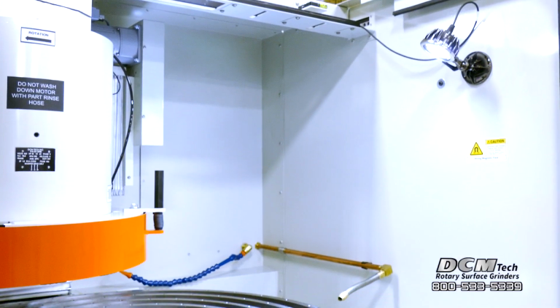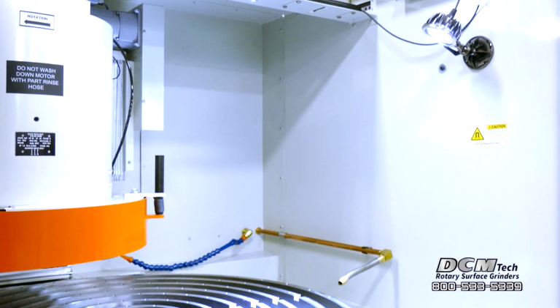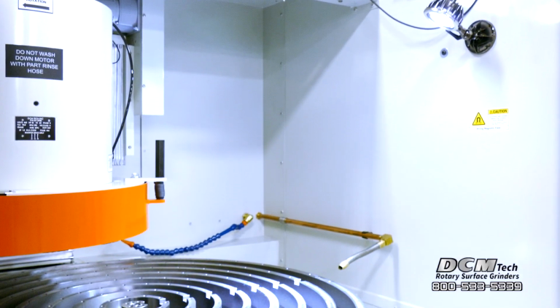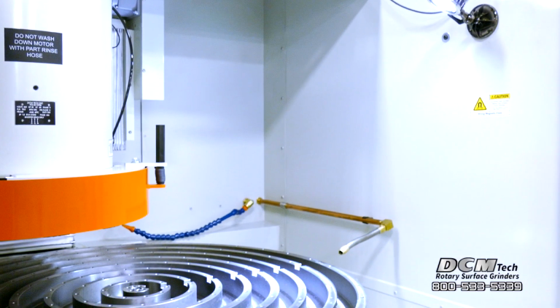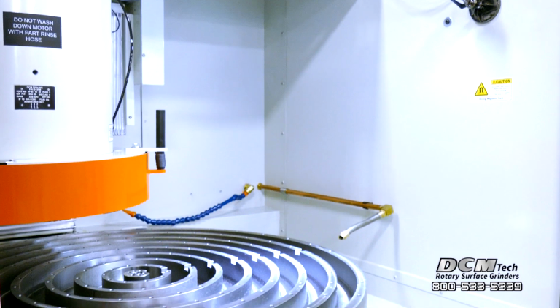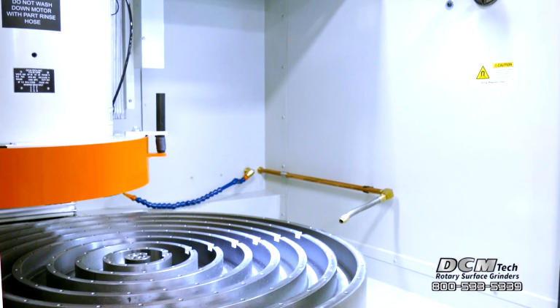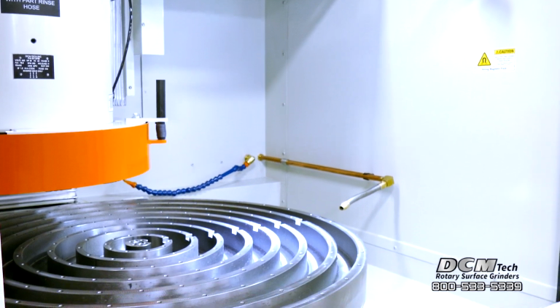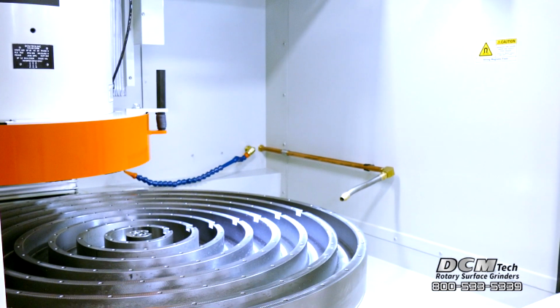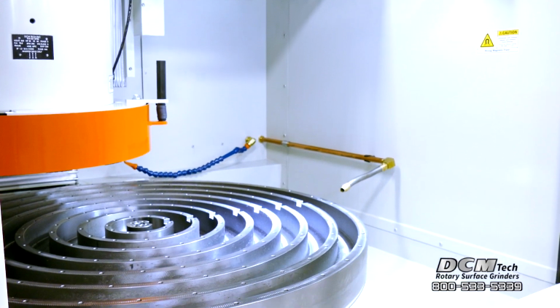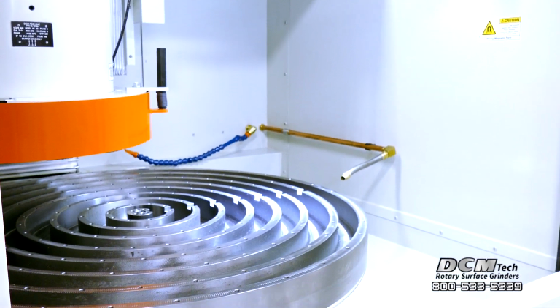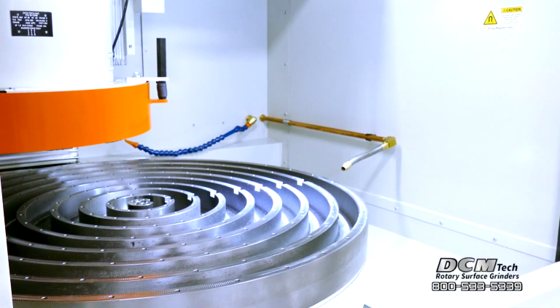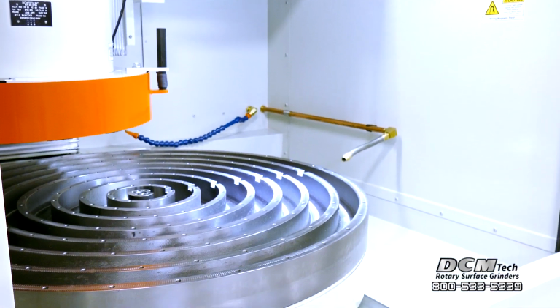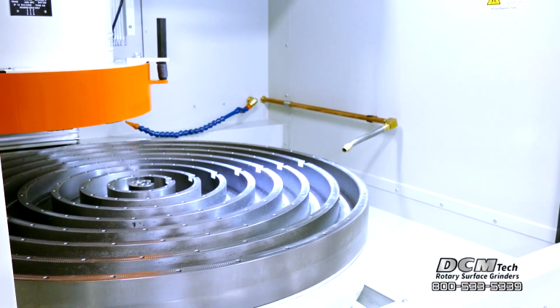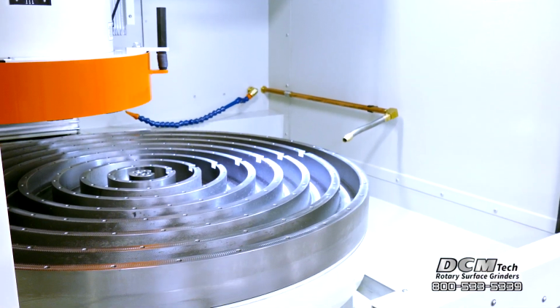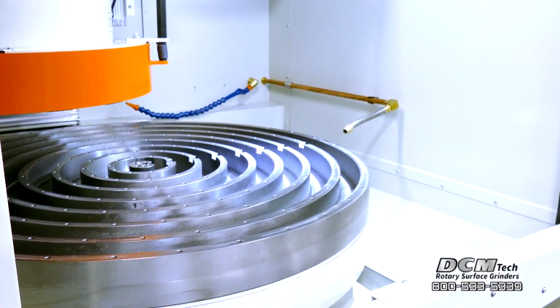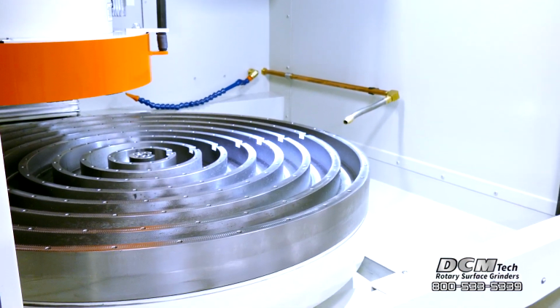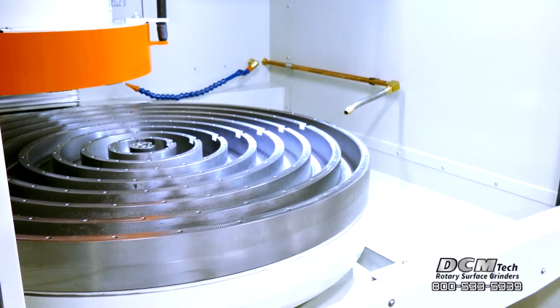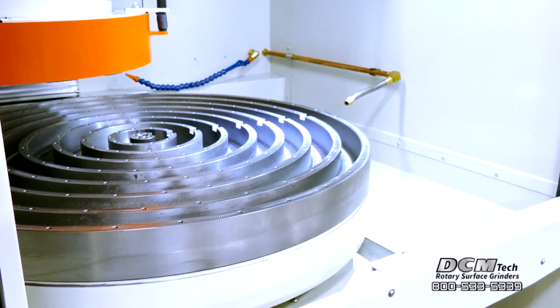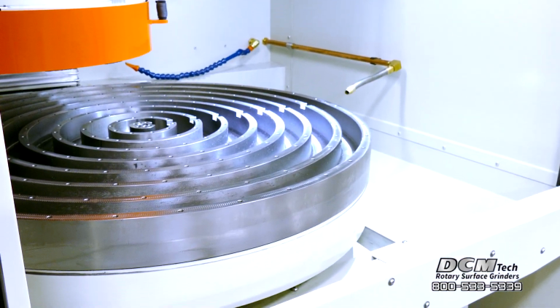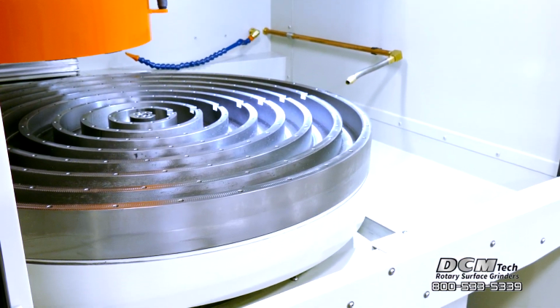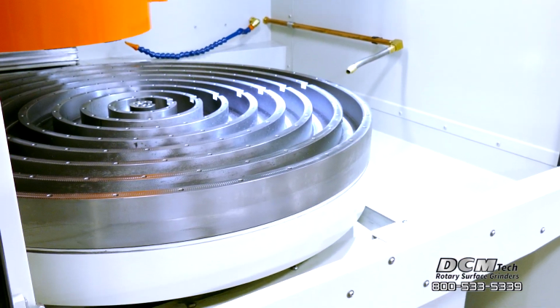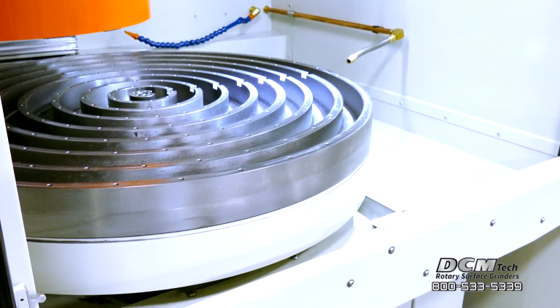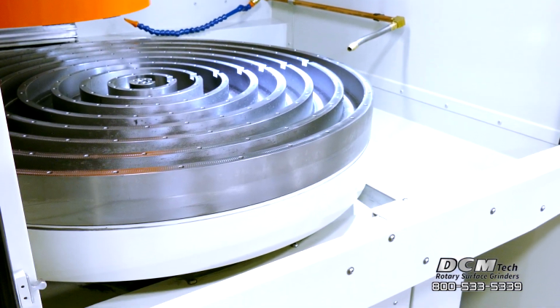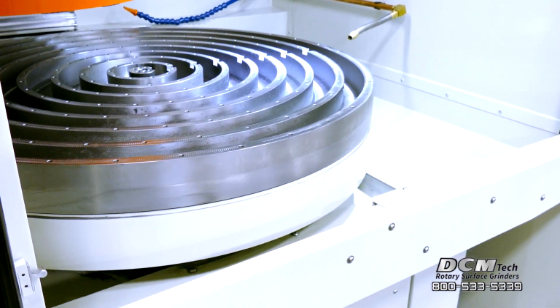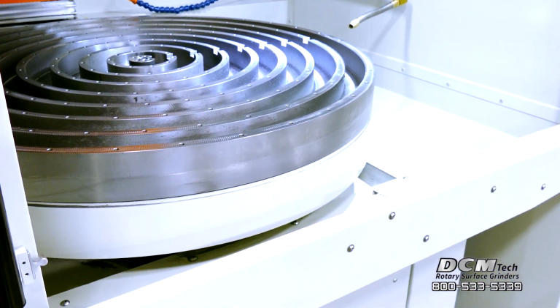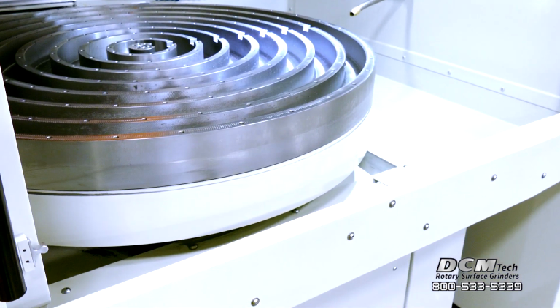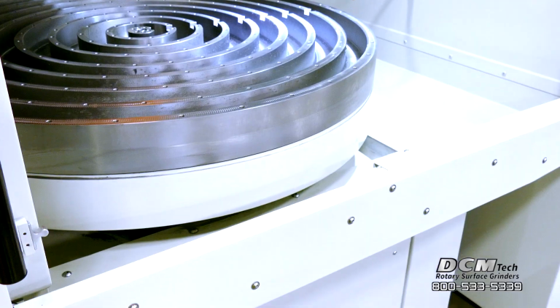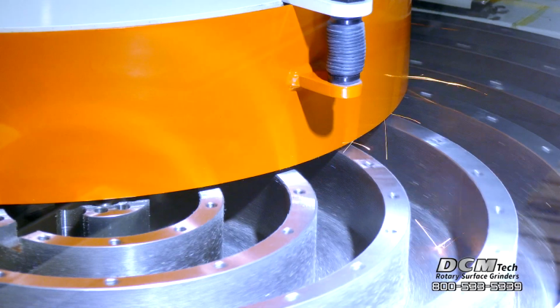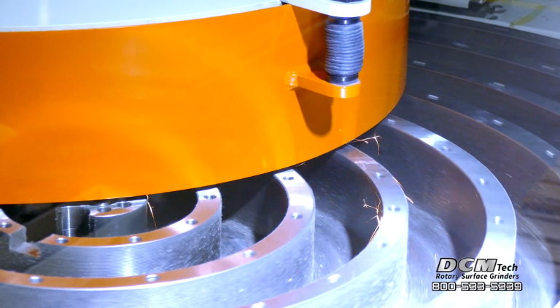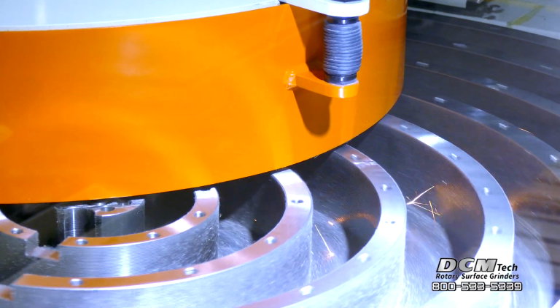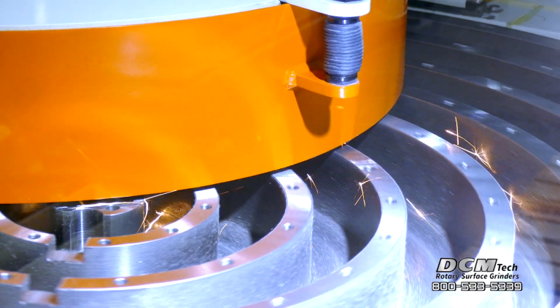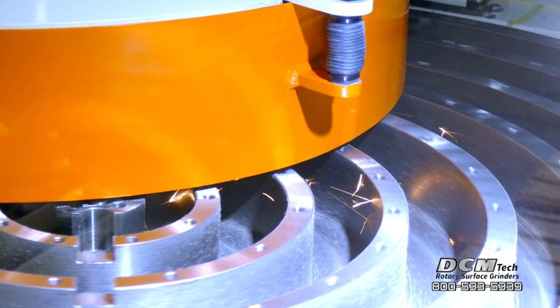For grinding to close thickness tolerances, the servo drive Z axis has a fine feed resolution of one ten thousandth of an inch.